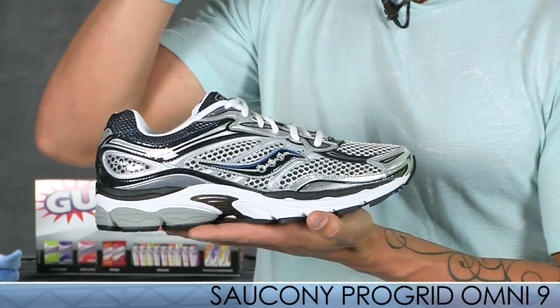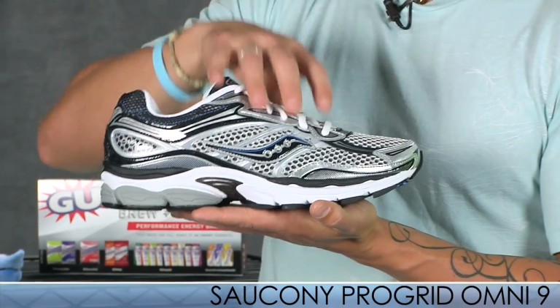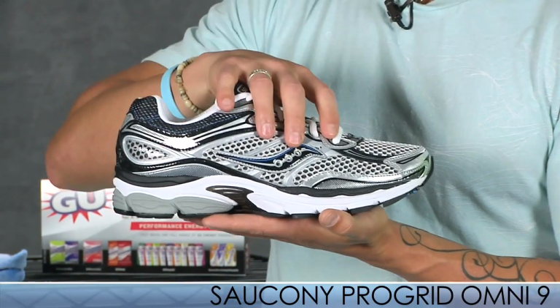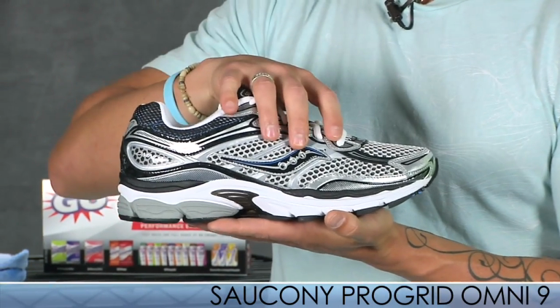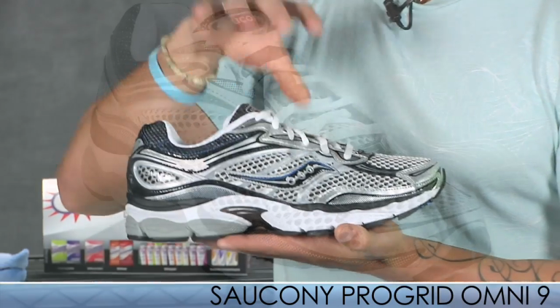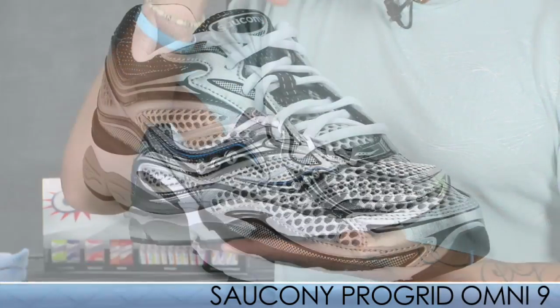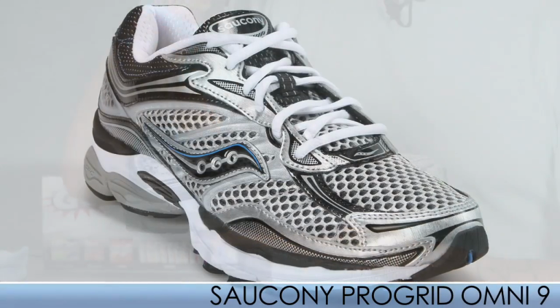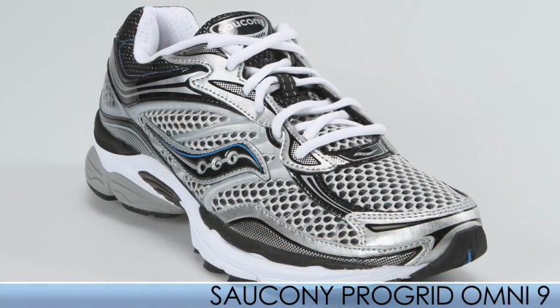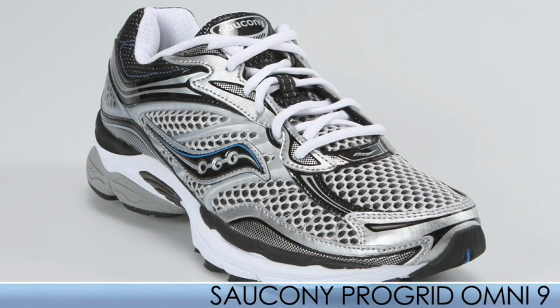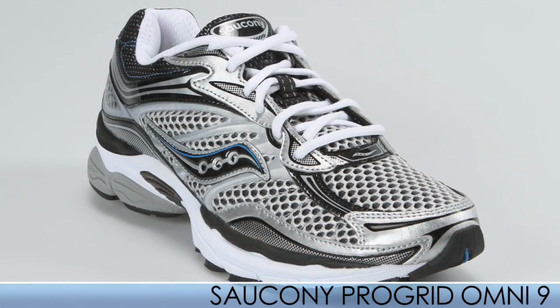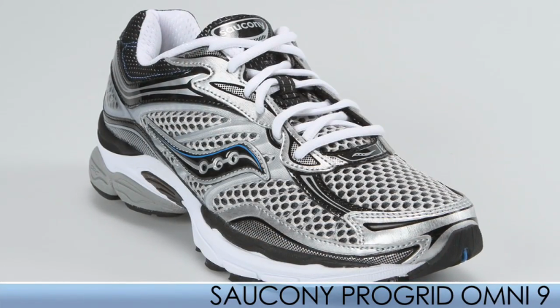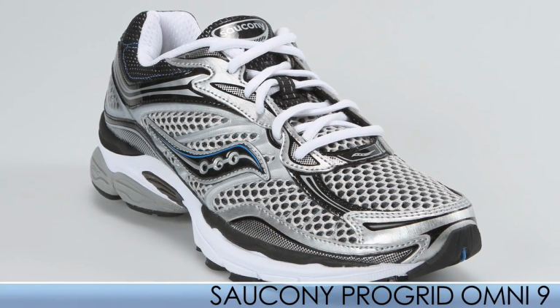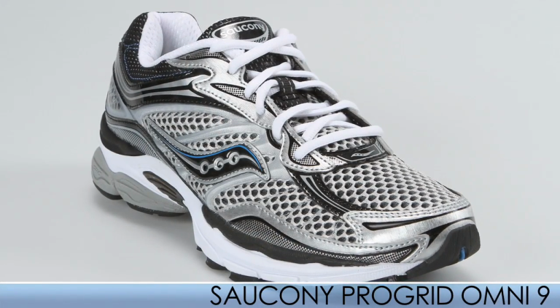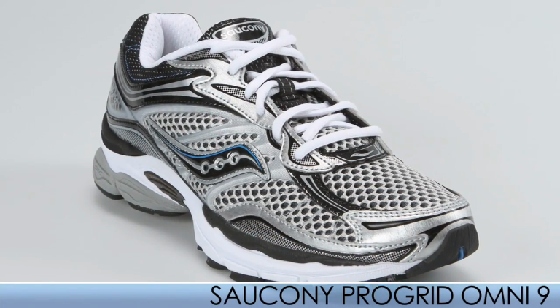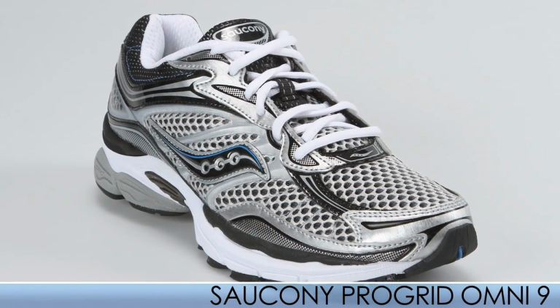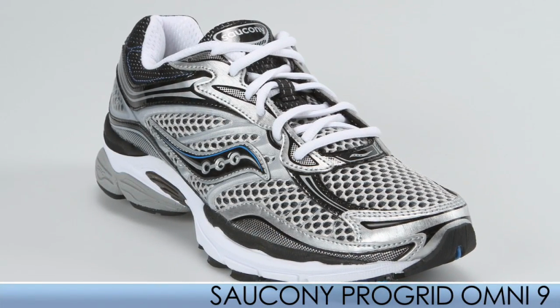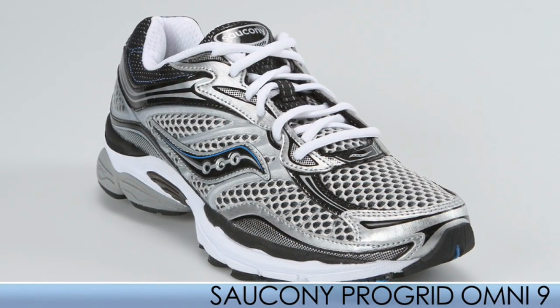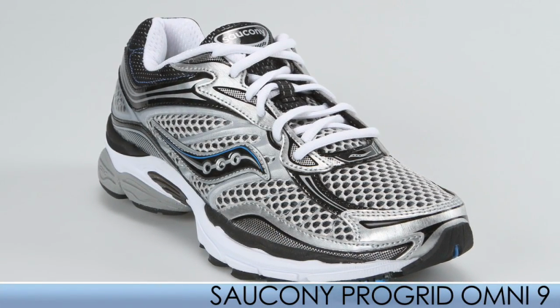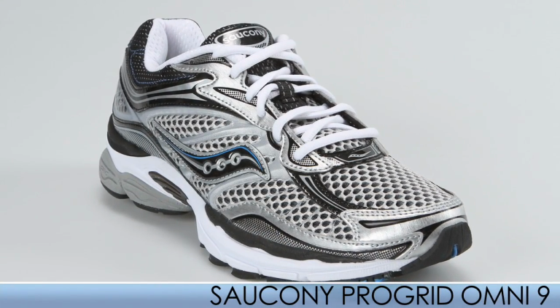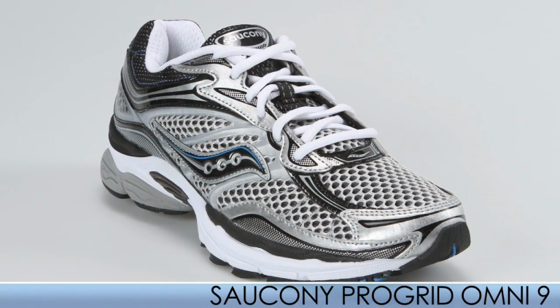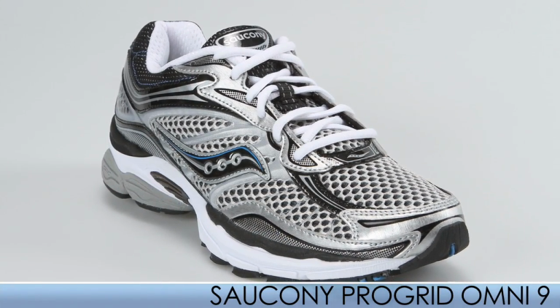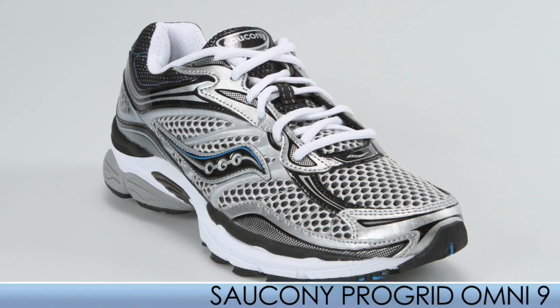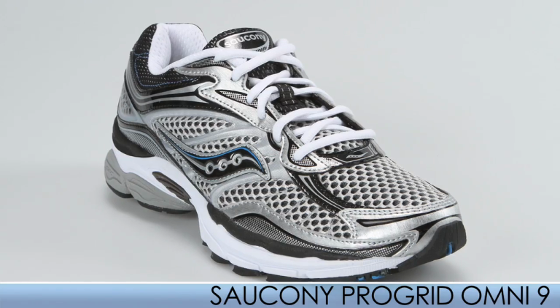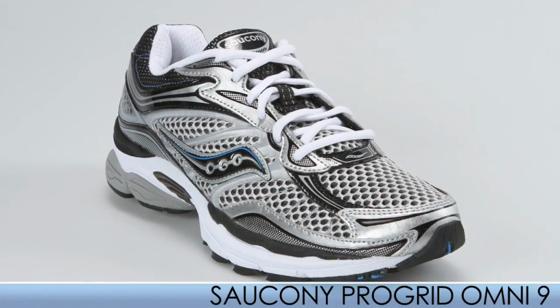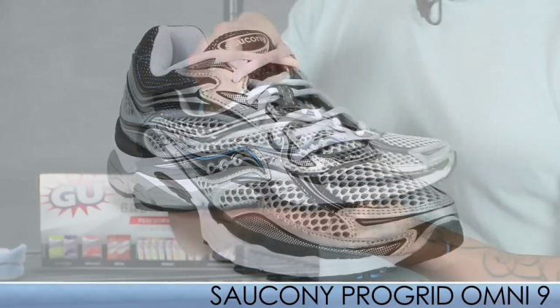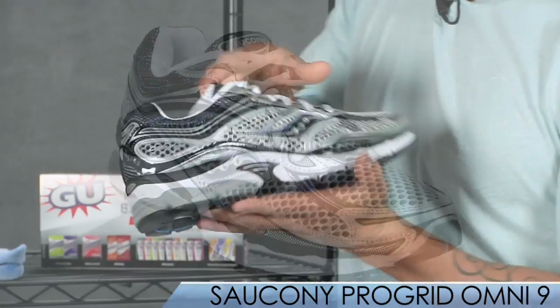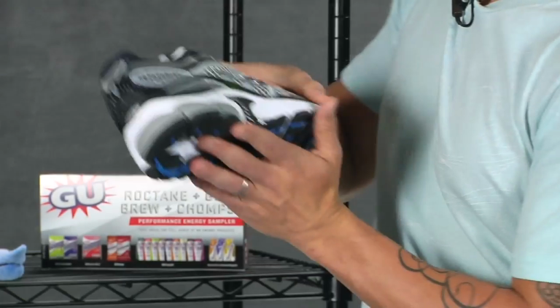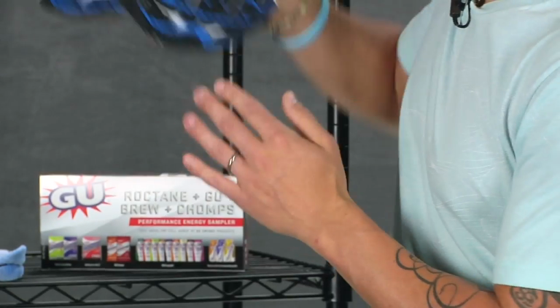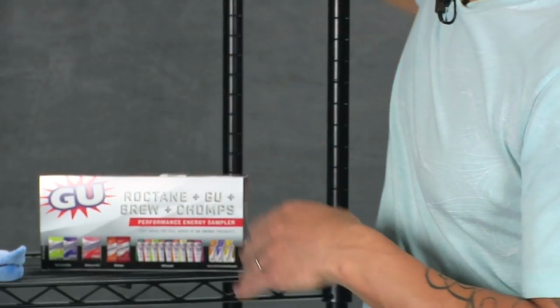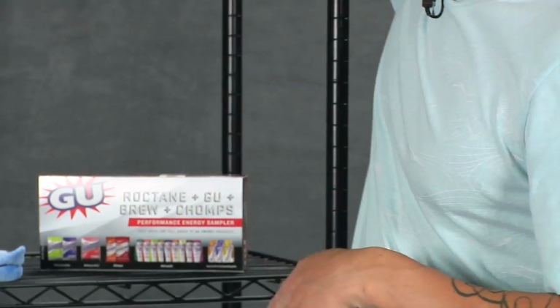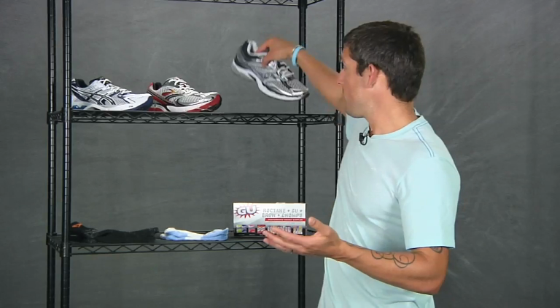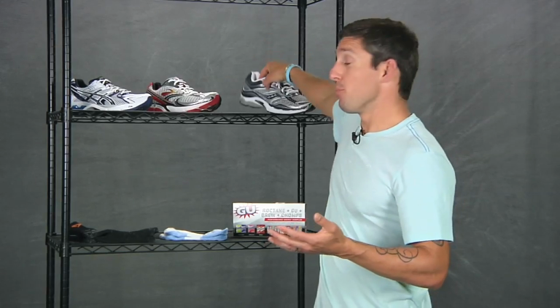This is the Omni 9. They continue to use the same great fit, feel, and cushion as its predecessors.